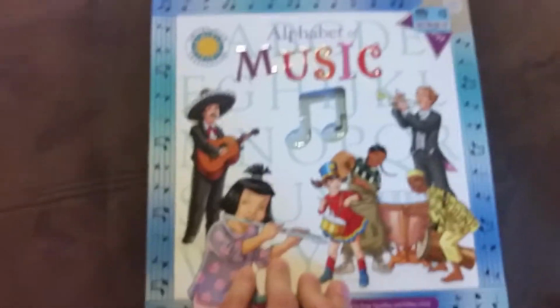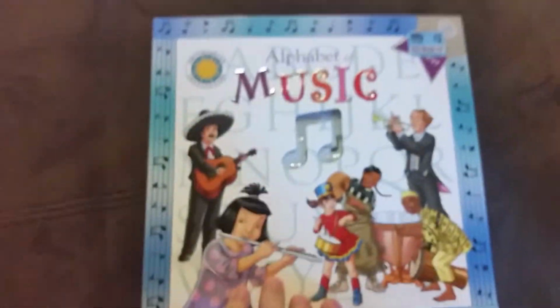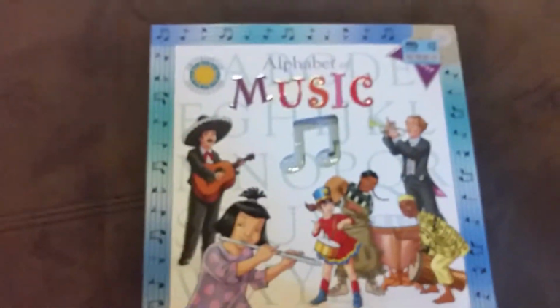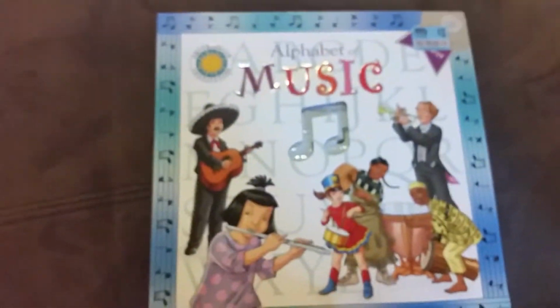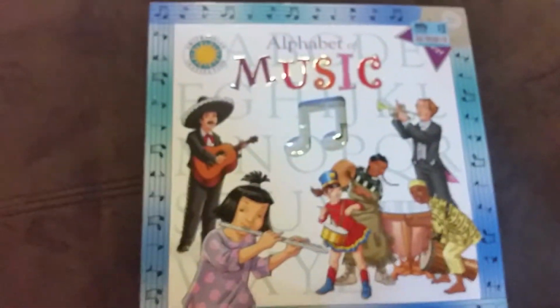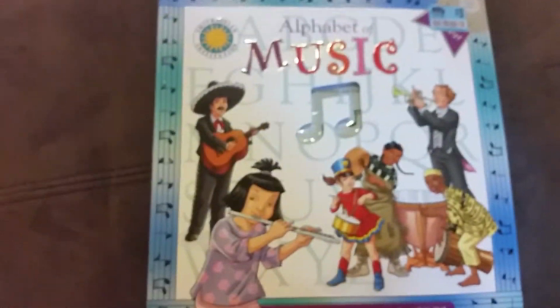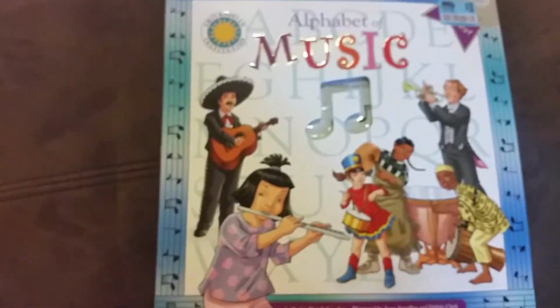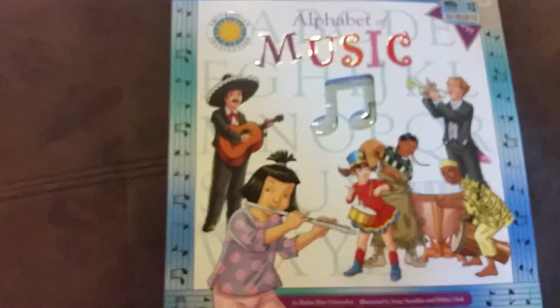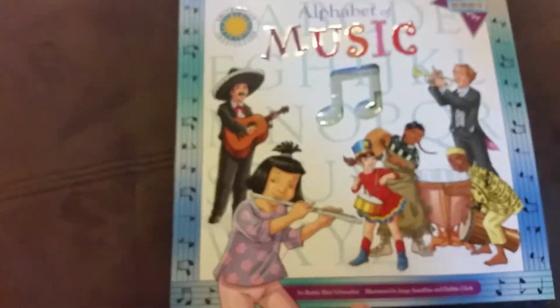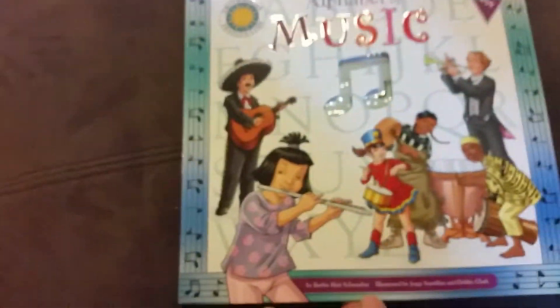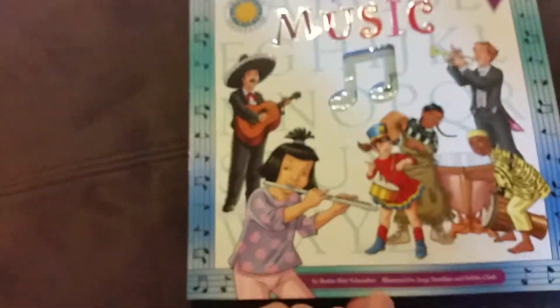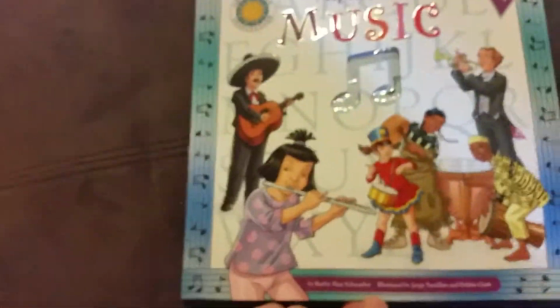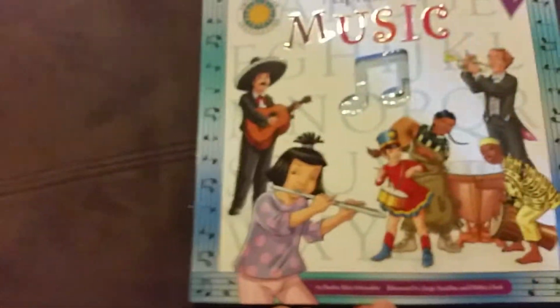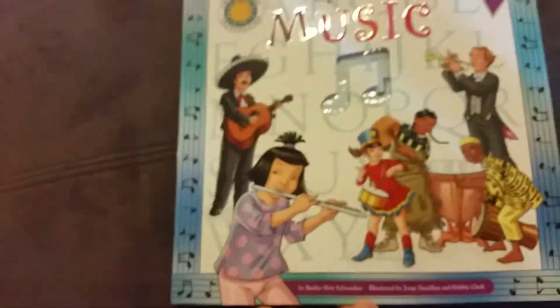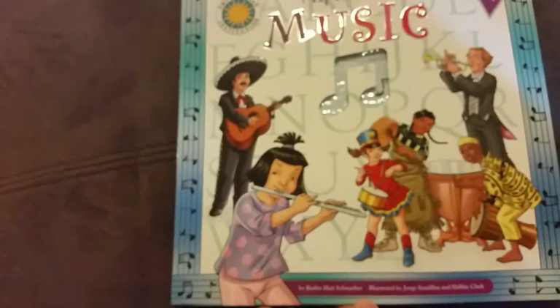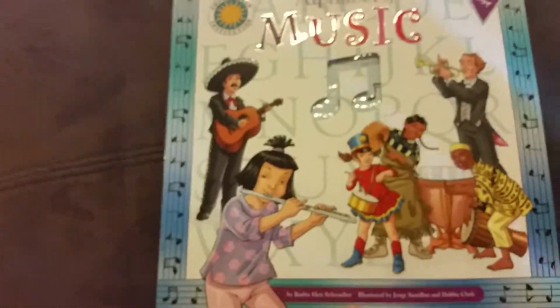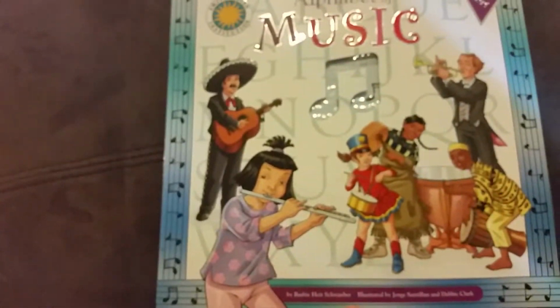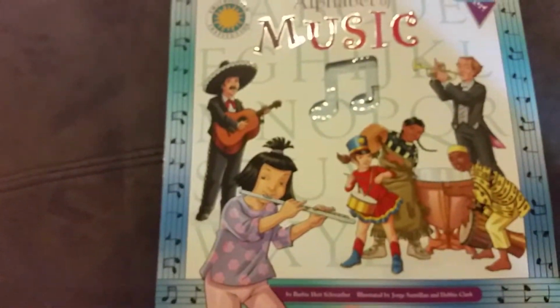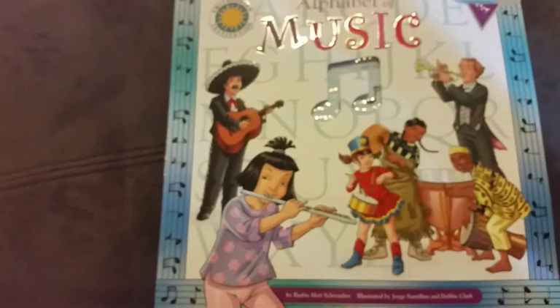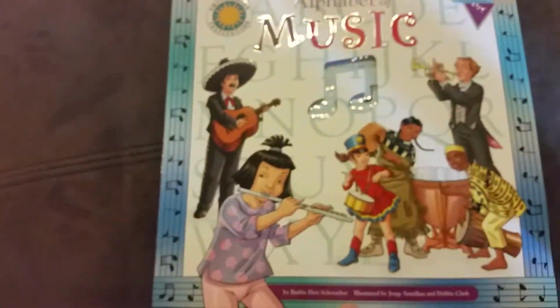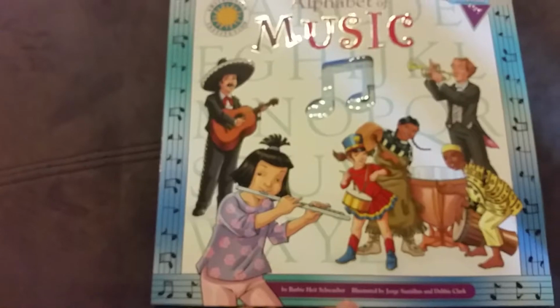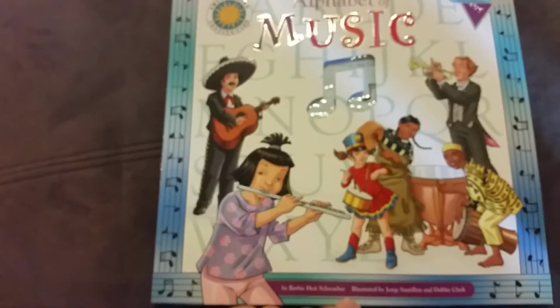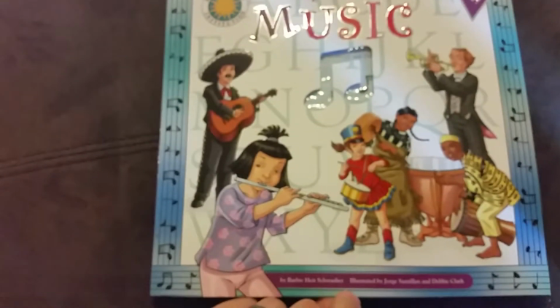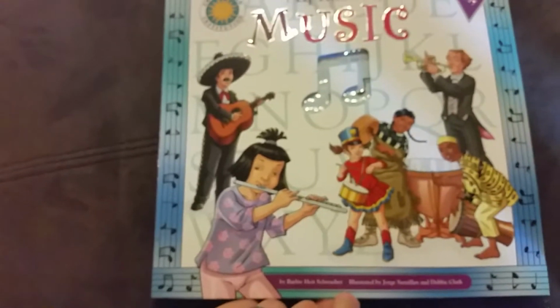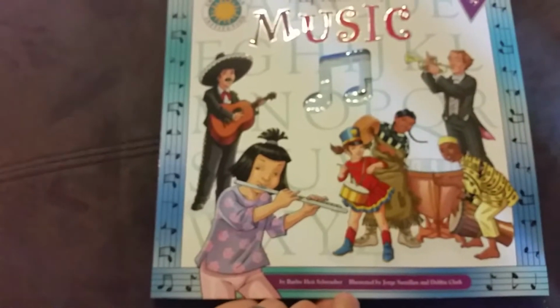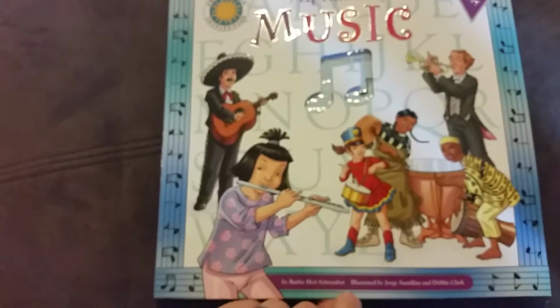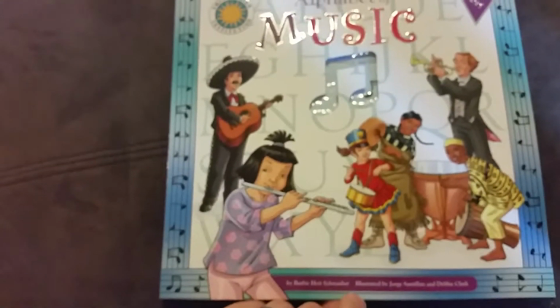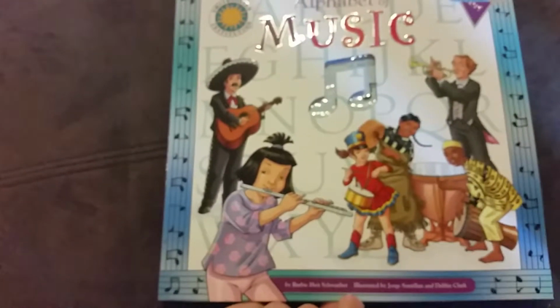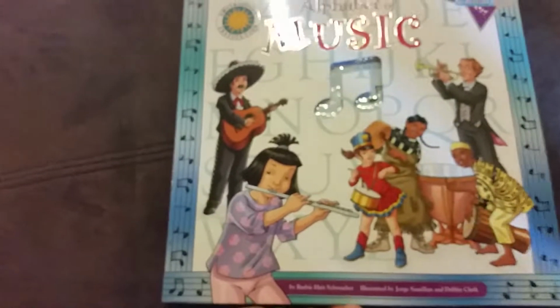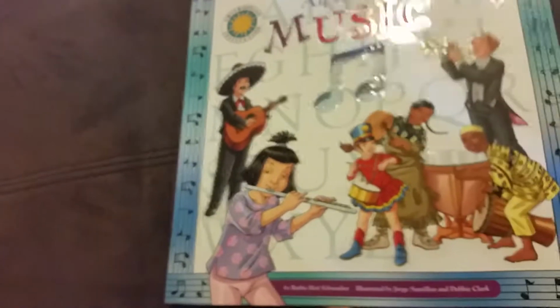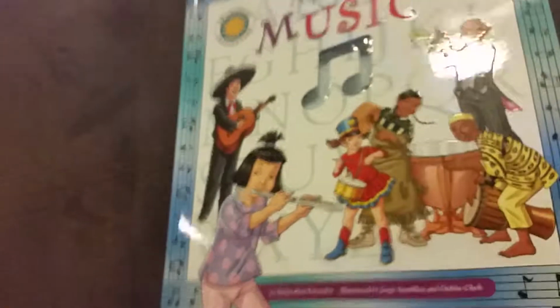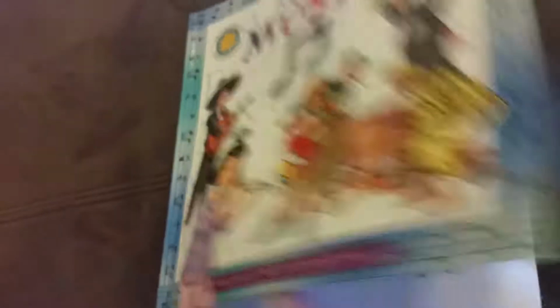Alphabet of Music by Barbie Heitzschwaber. Illustrated by George Stantillen and Debbie Clark.